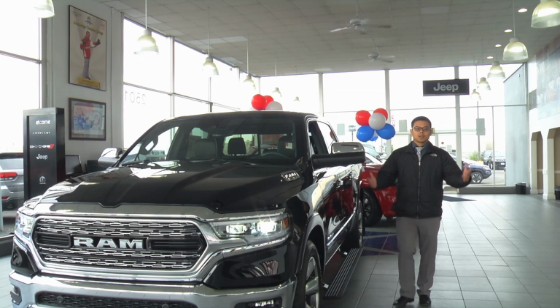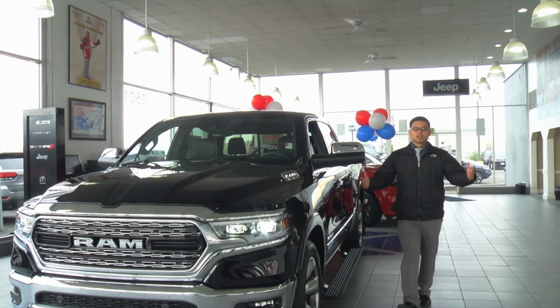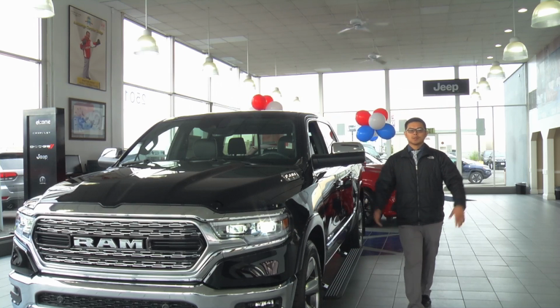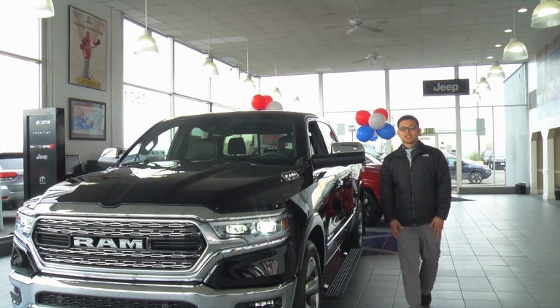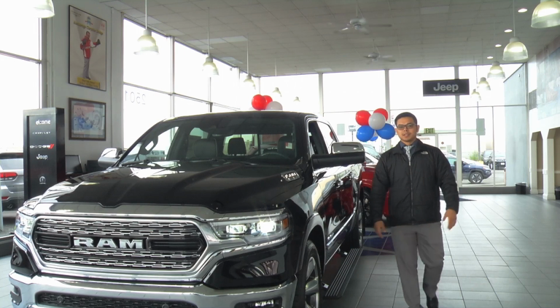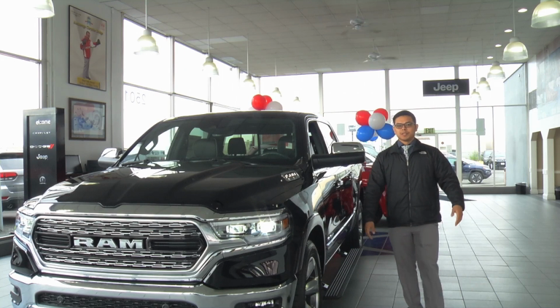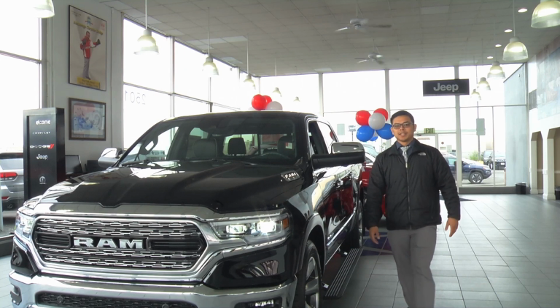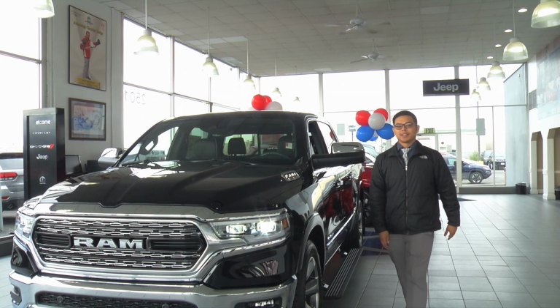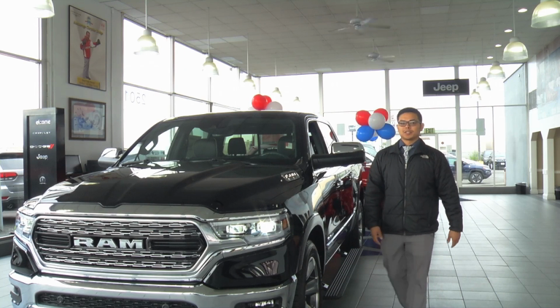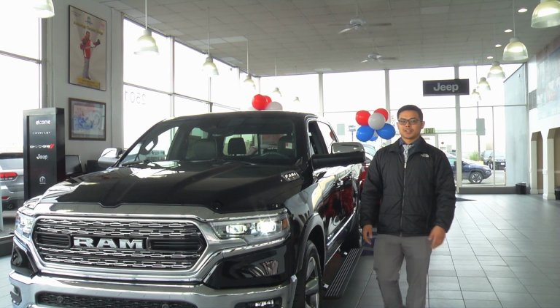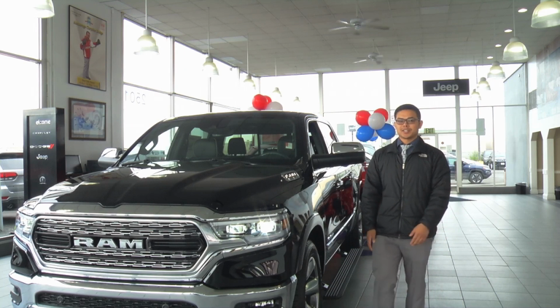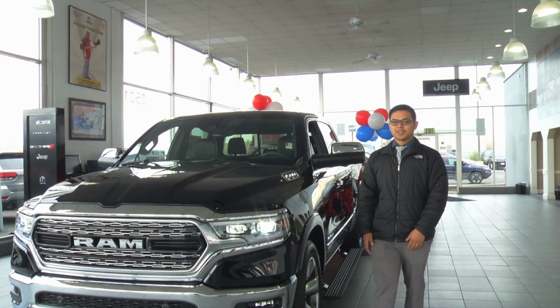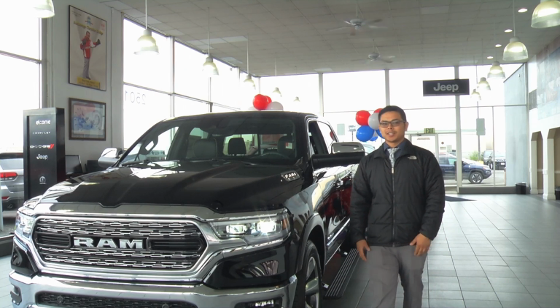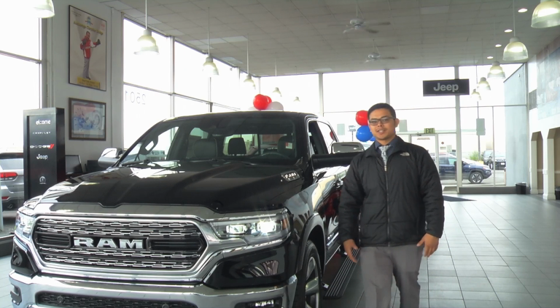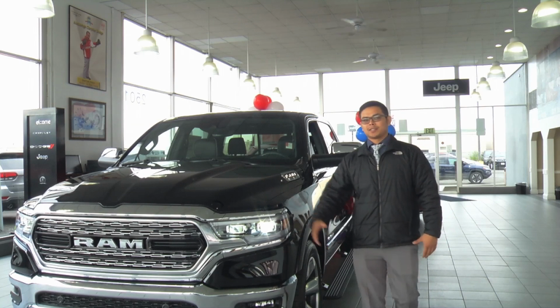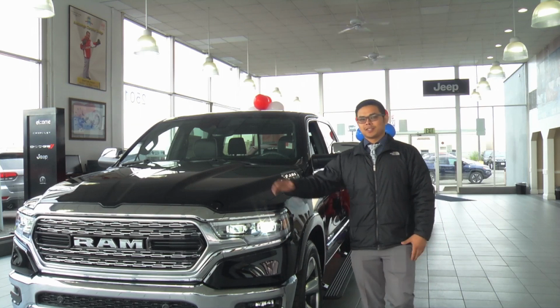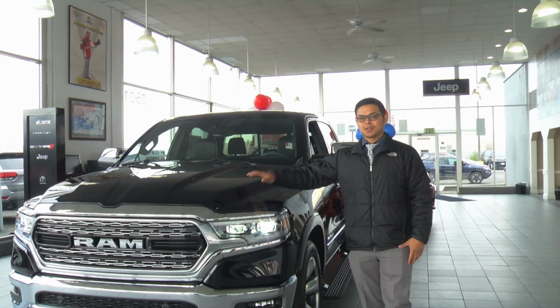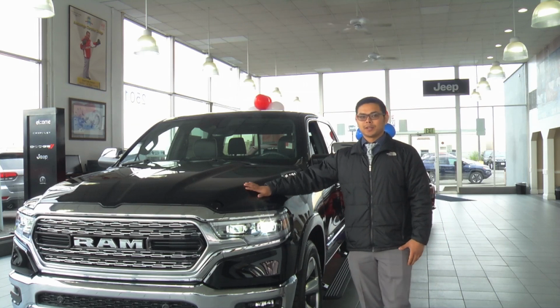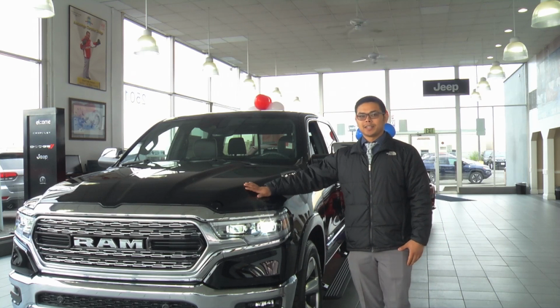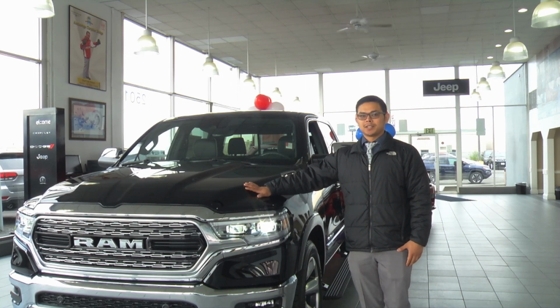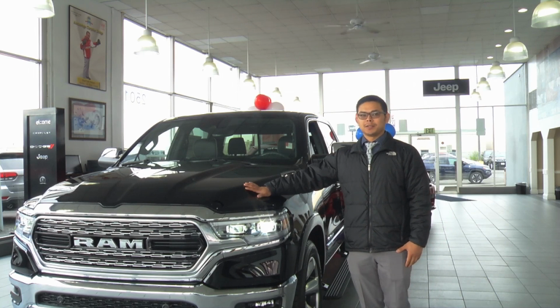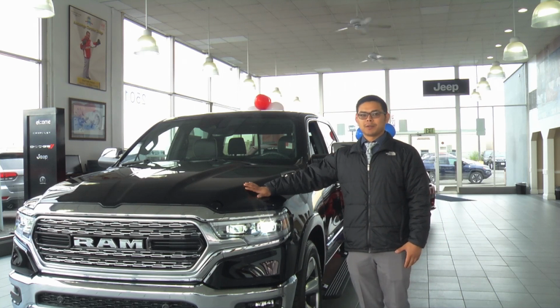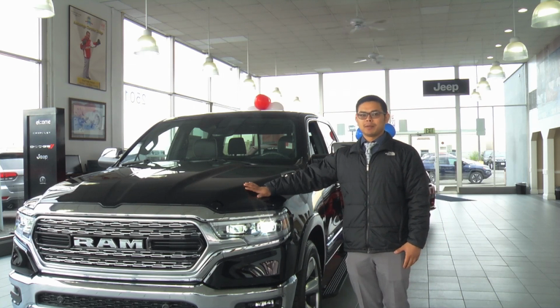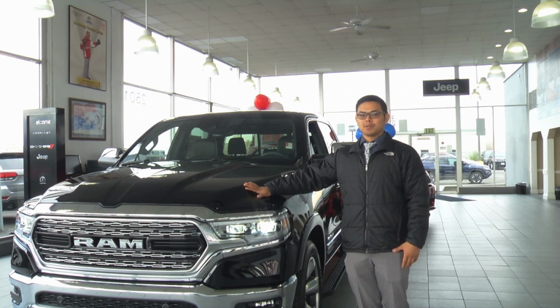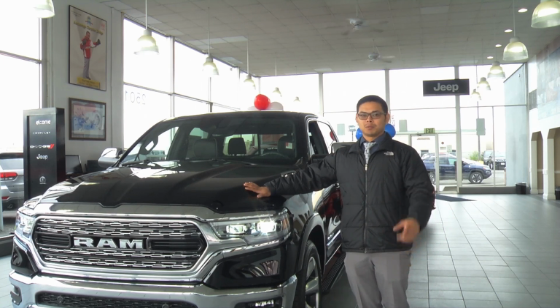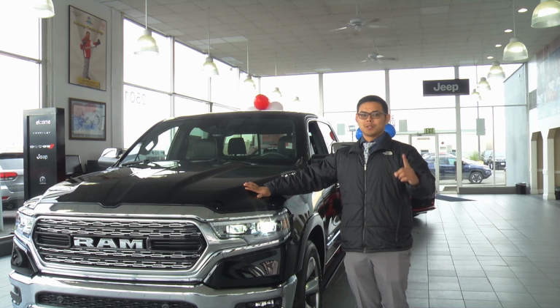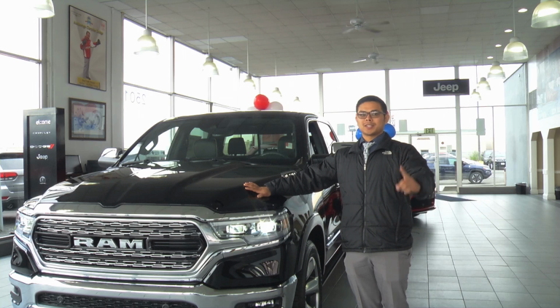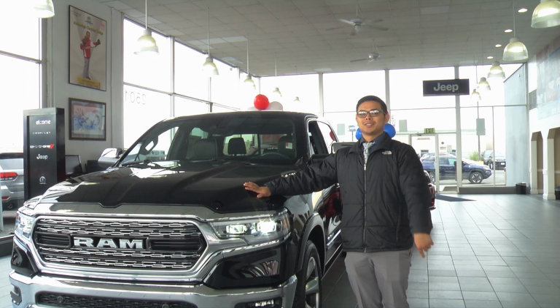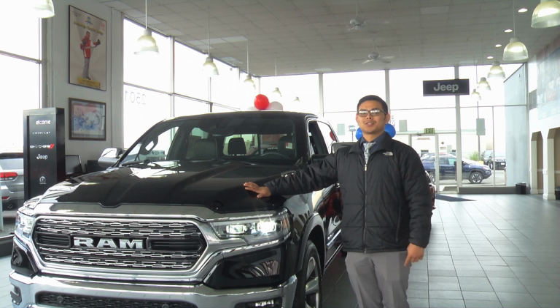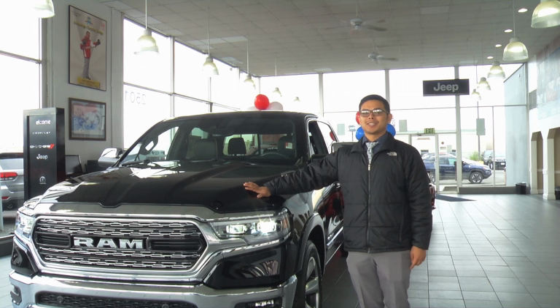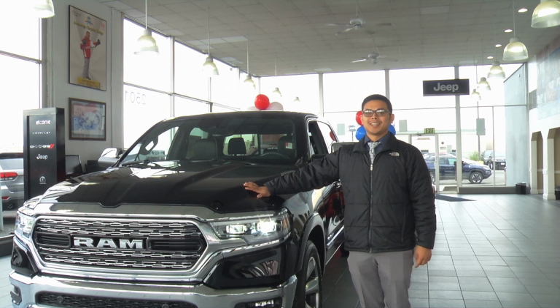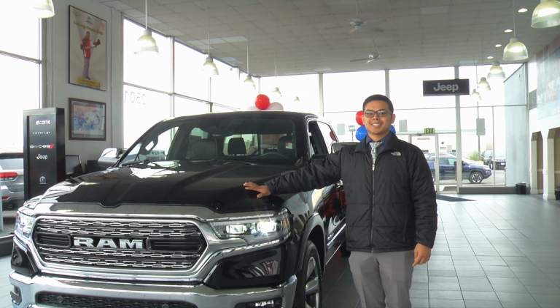Come see me at Anchorage Chrysler and test out this 2019 Ram — the number one selling truck in Alaska.